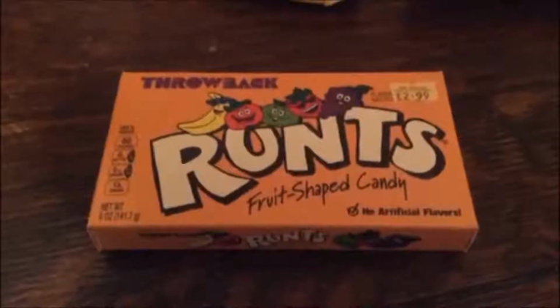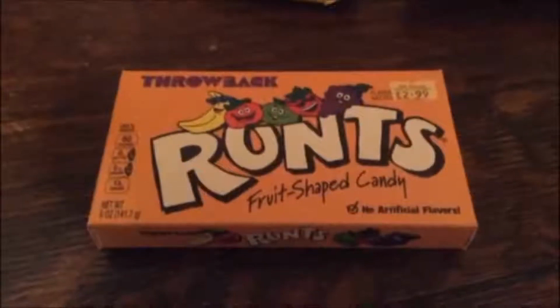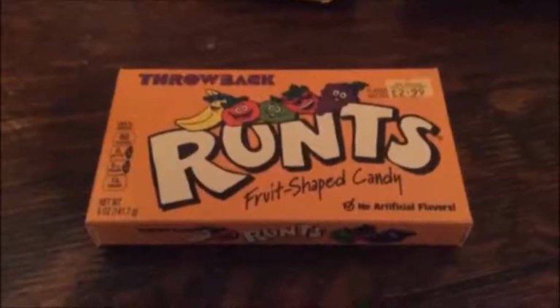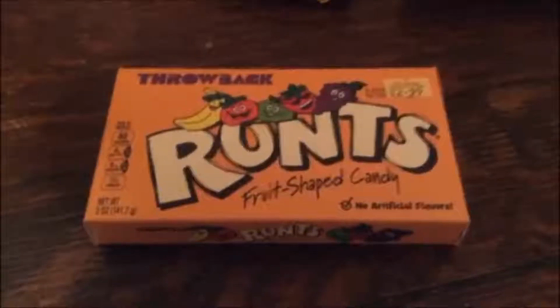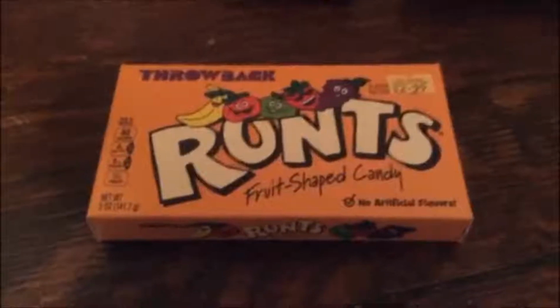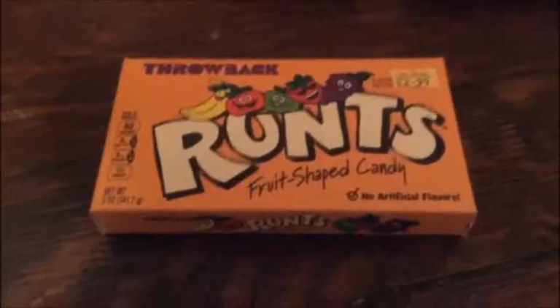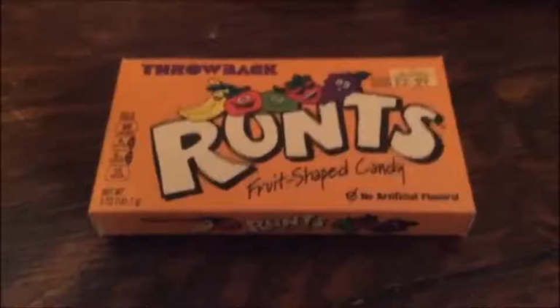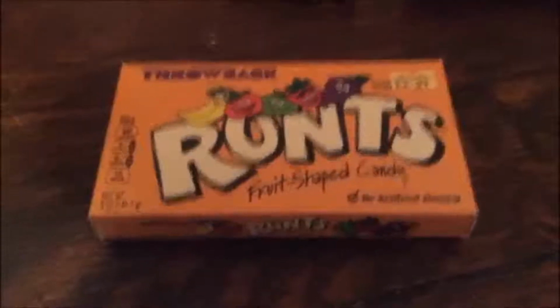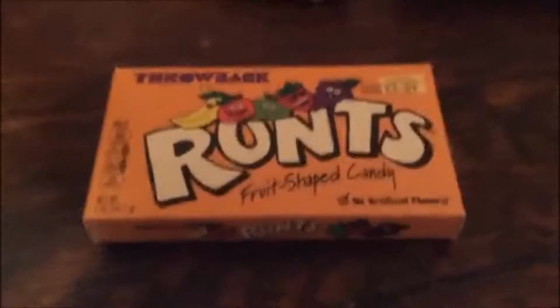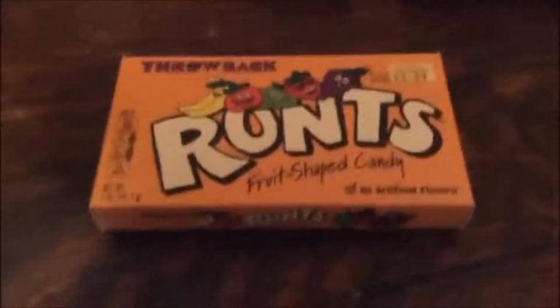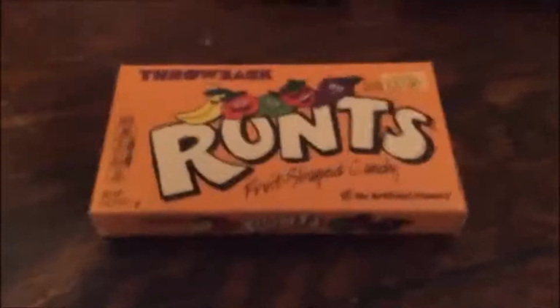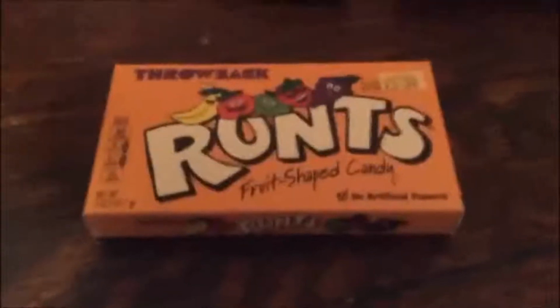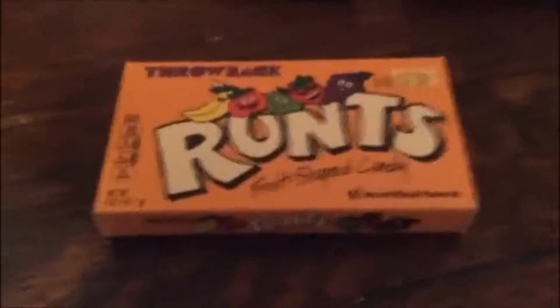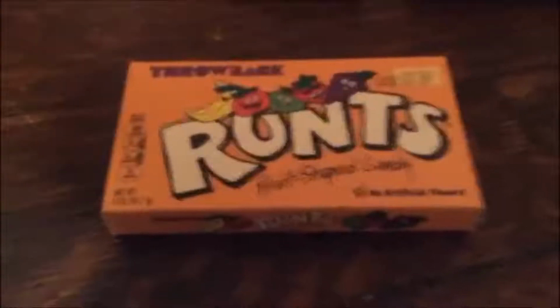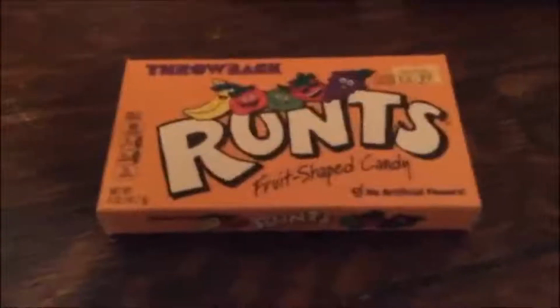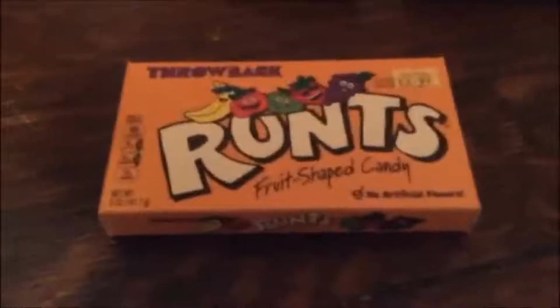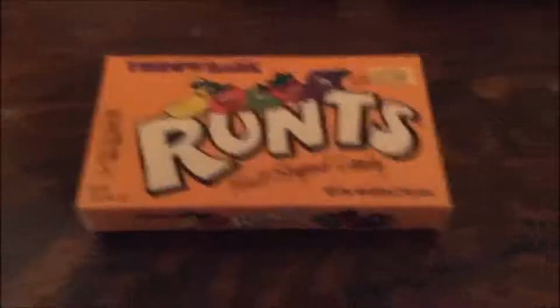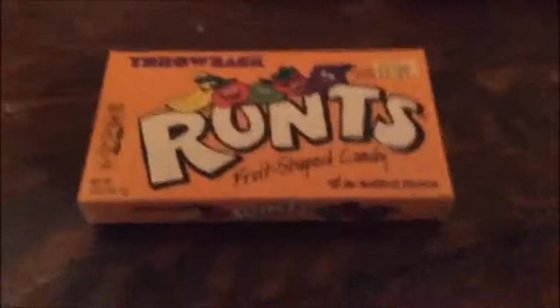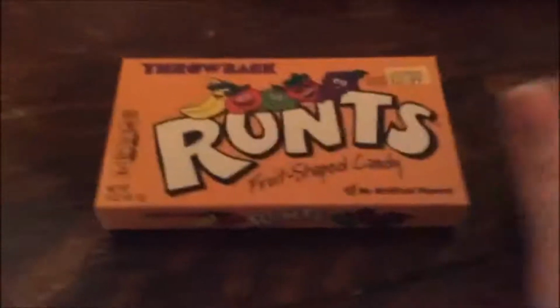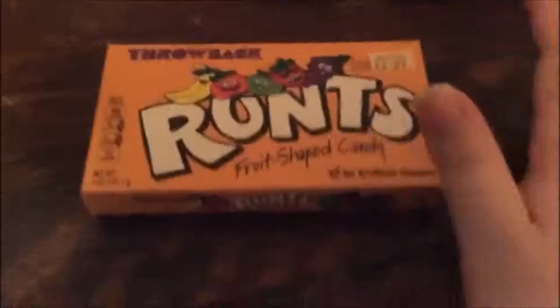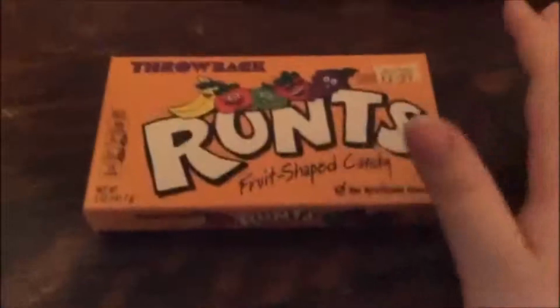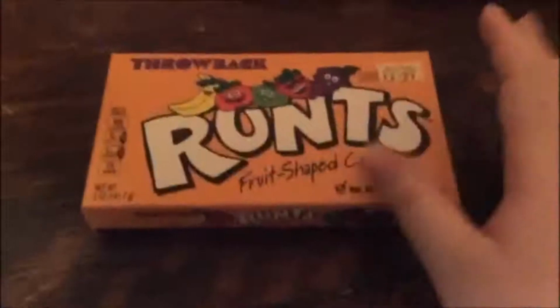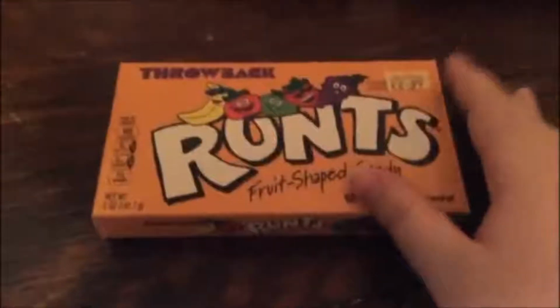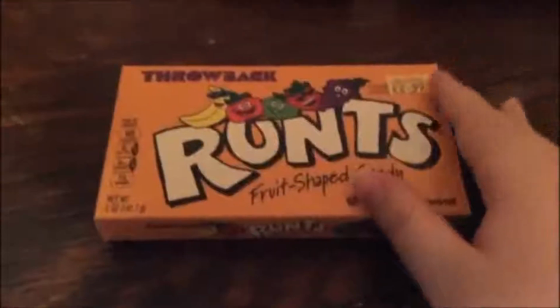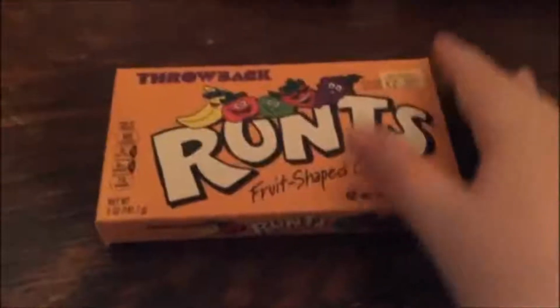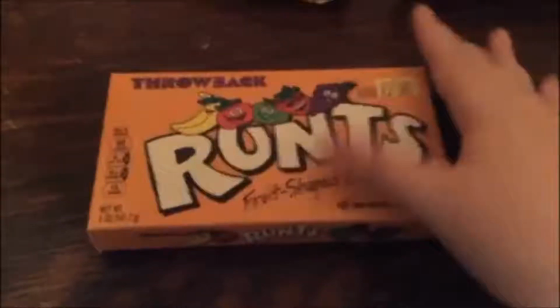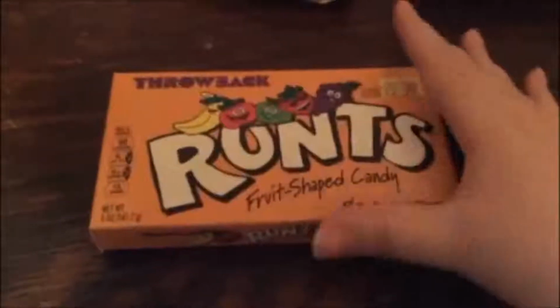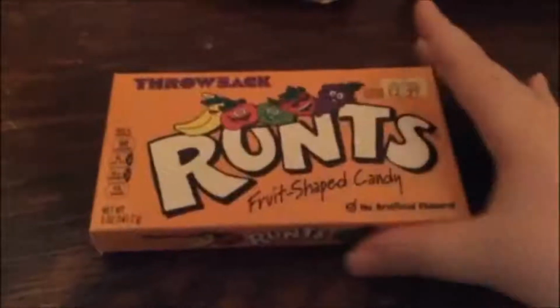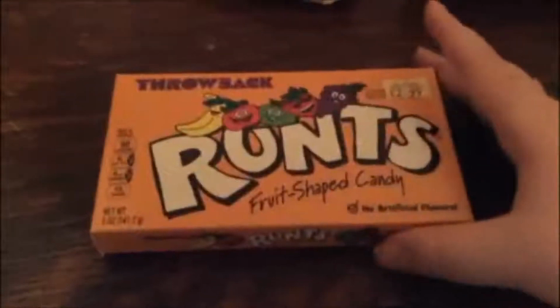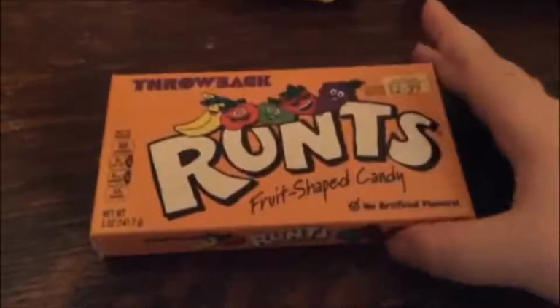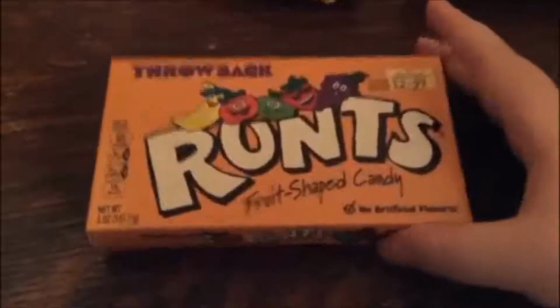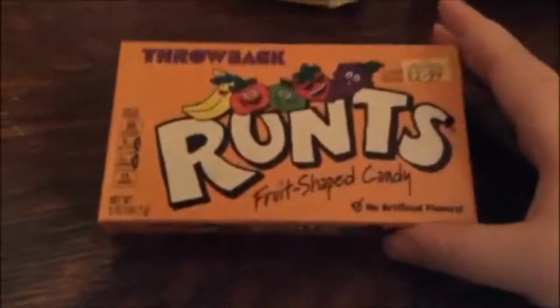Hello, this is Eat is Awesome, where we eat and we eat and we eat more American candy.